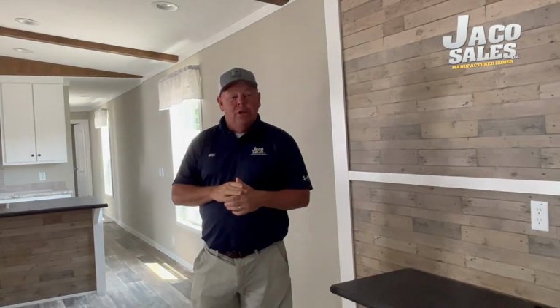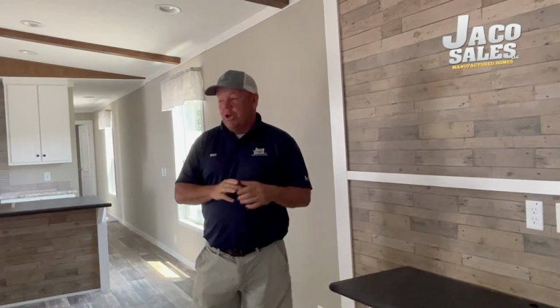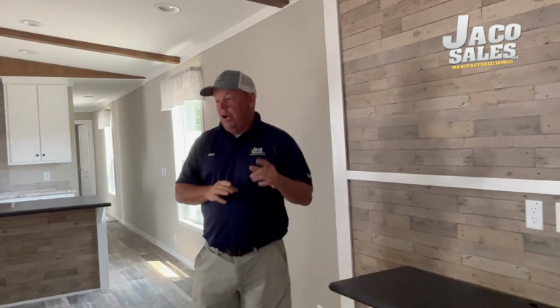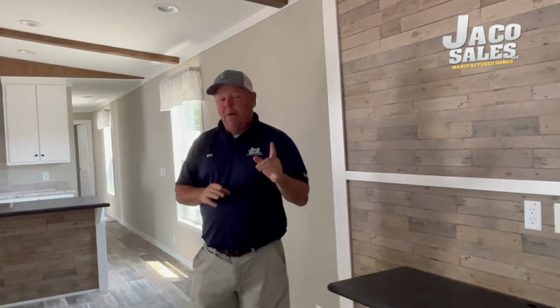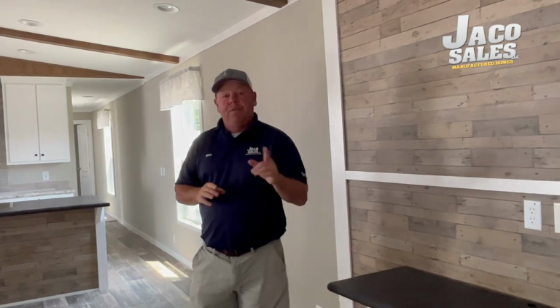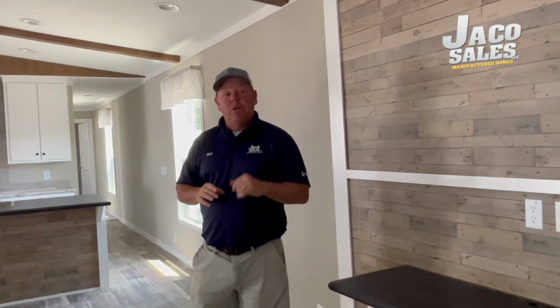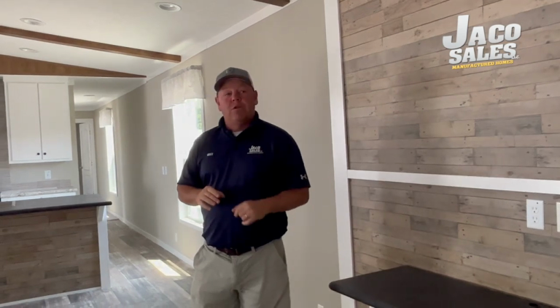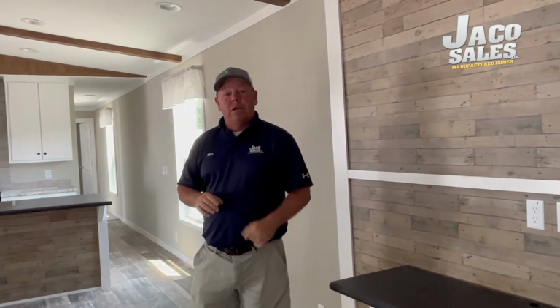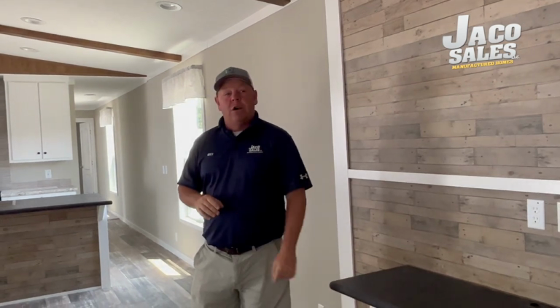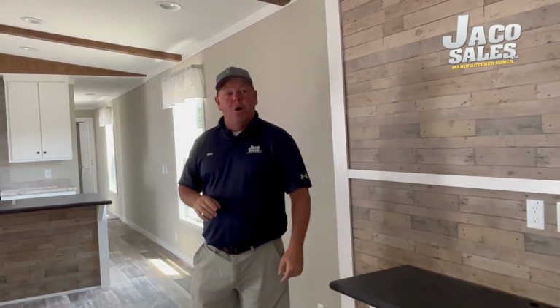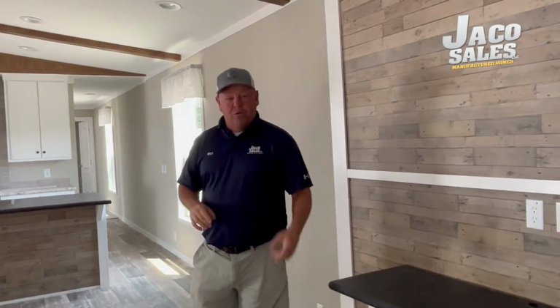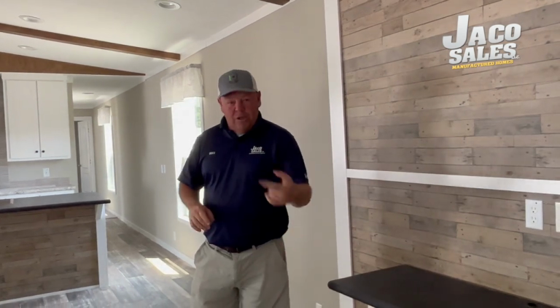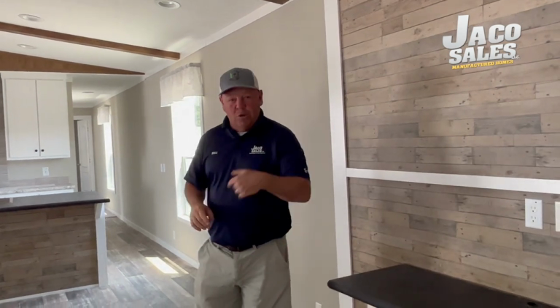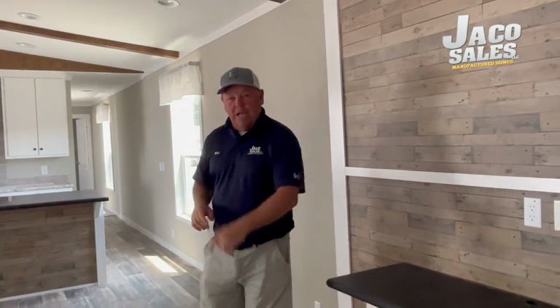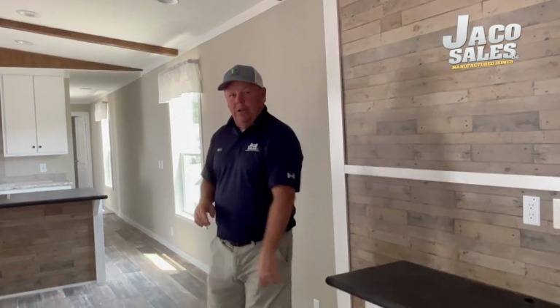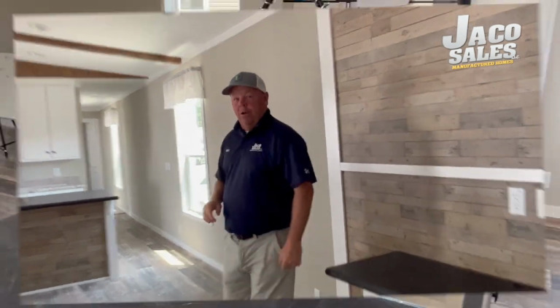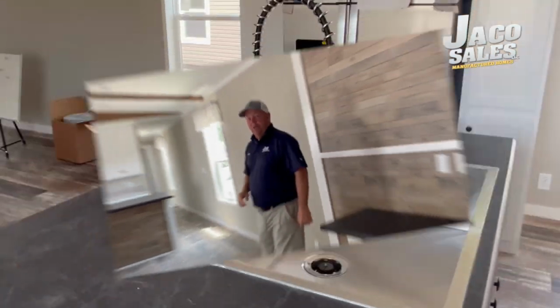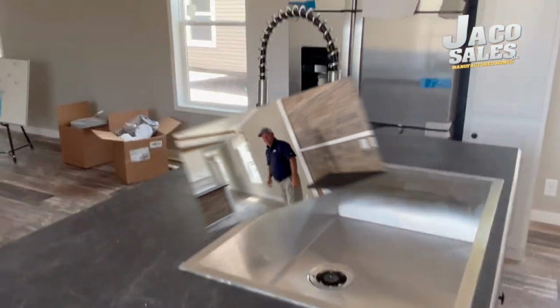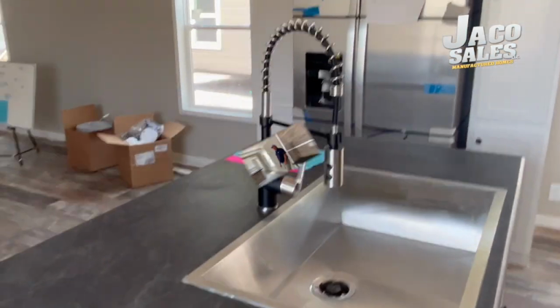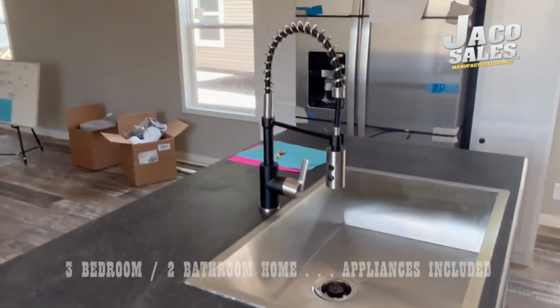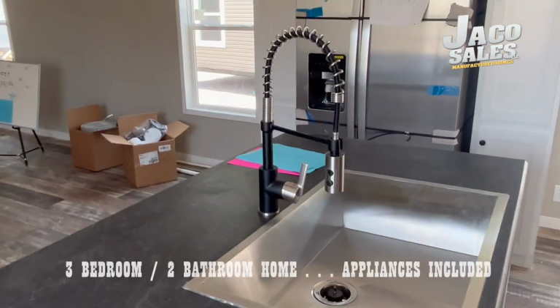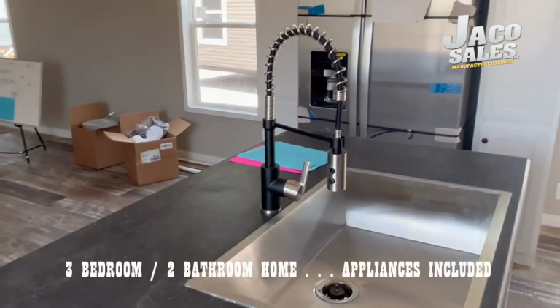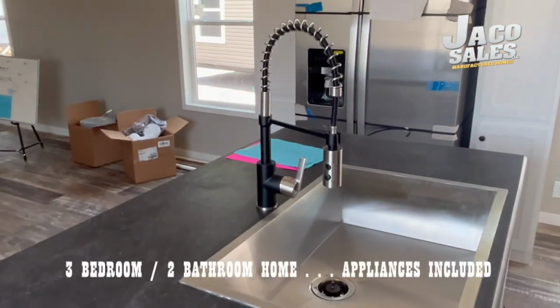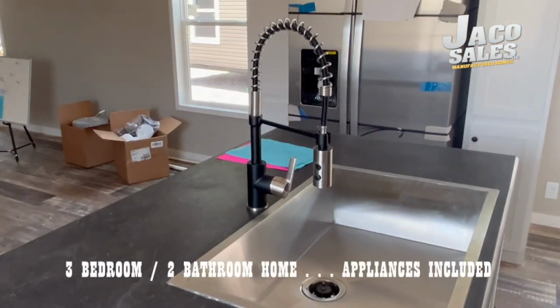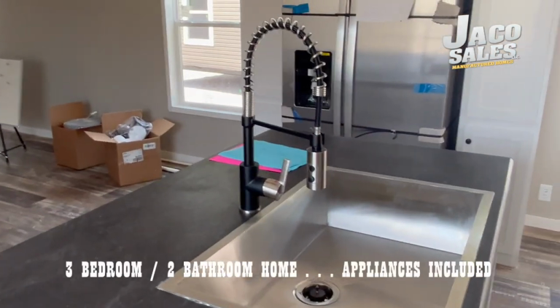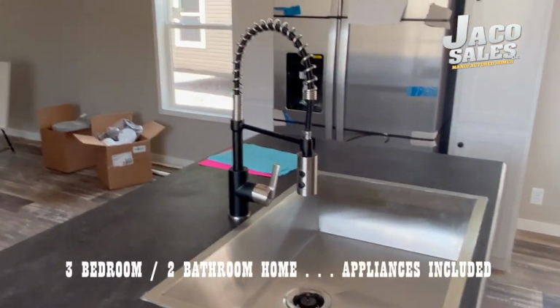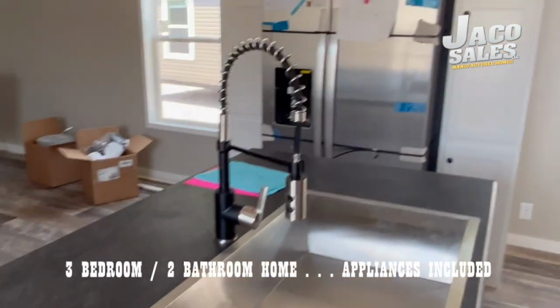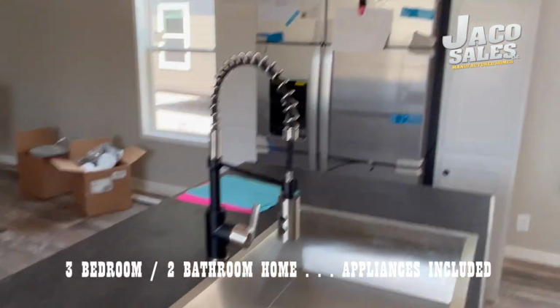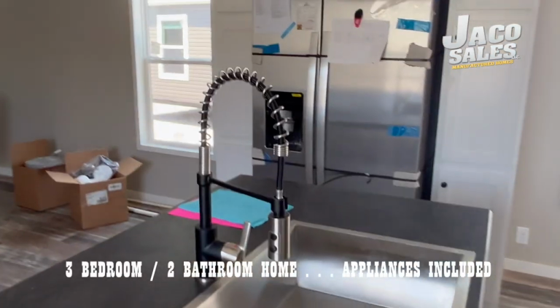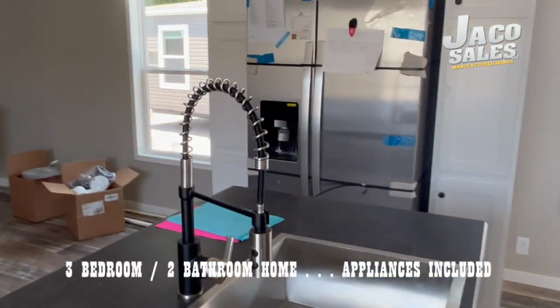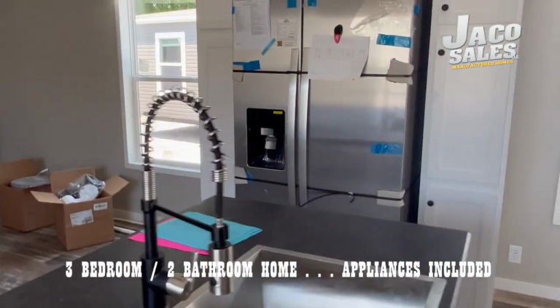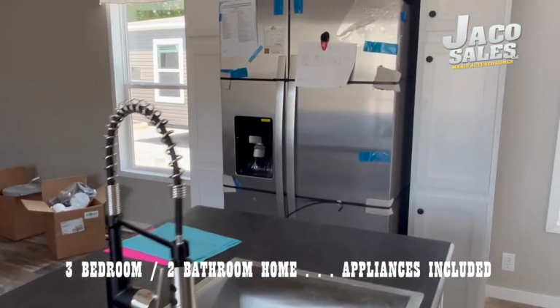You're going to love the features of this home, so let's go take a look.